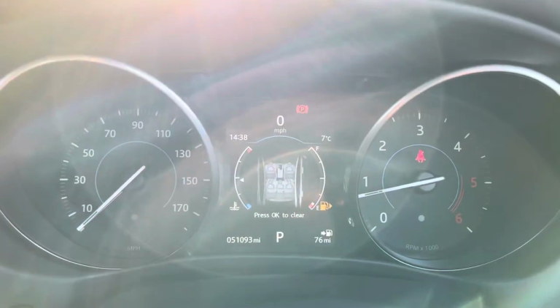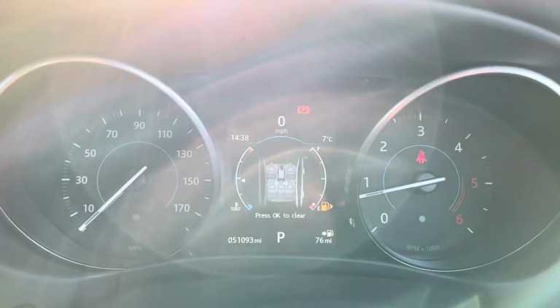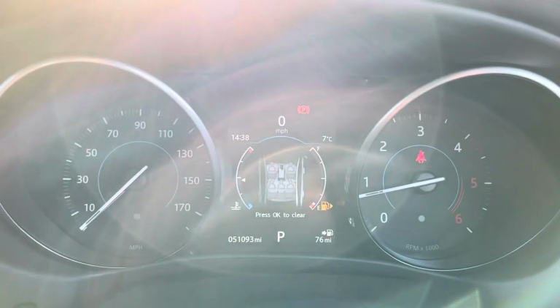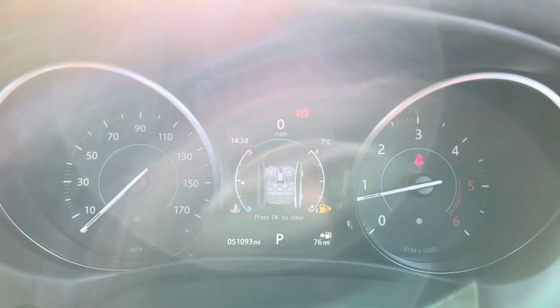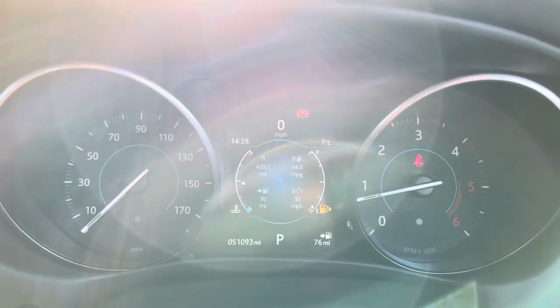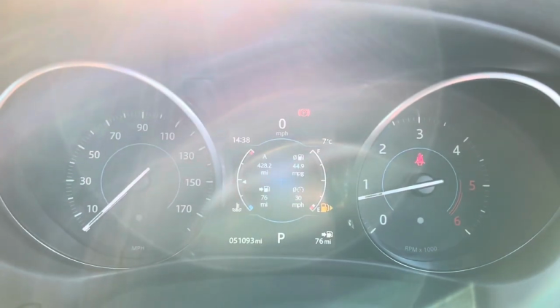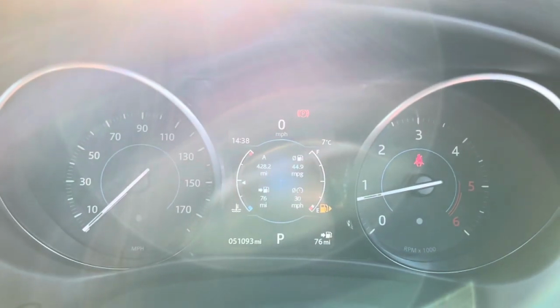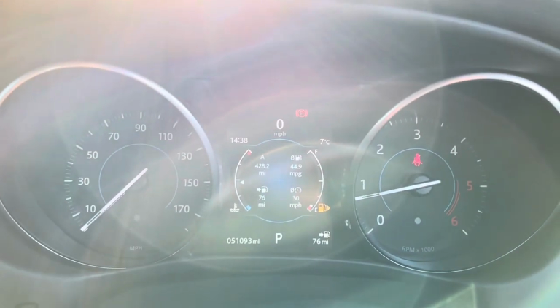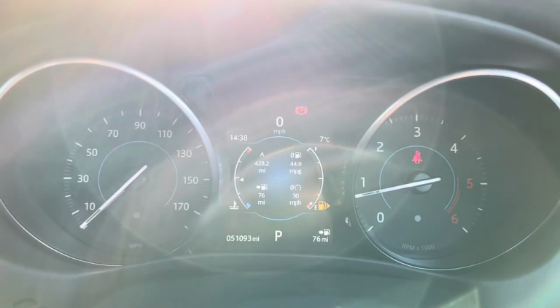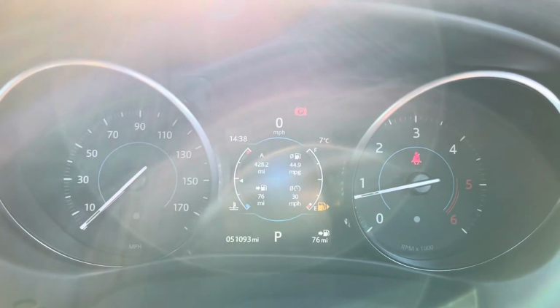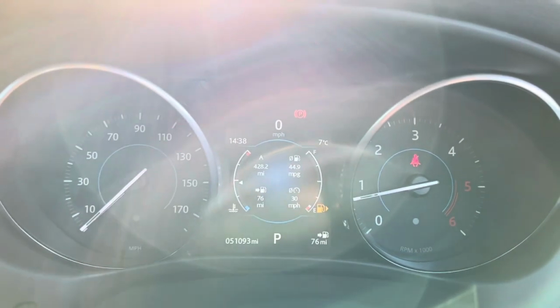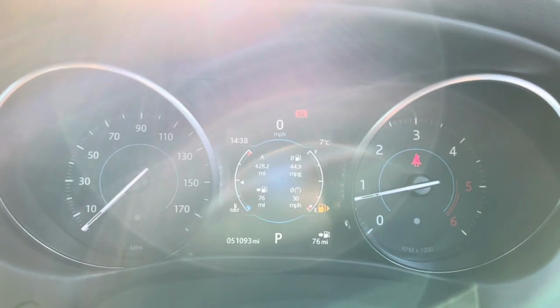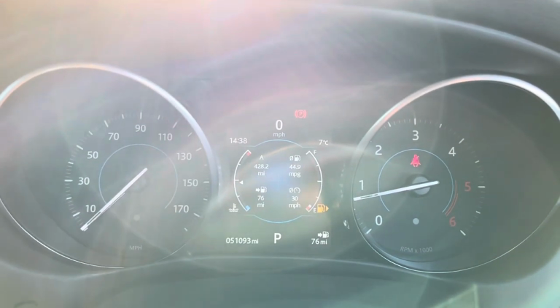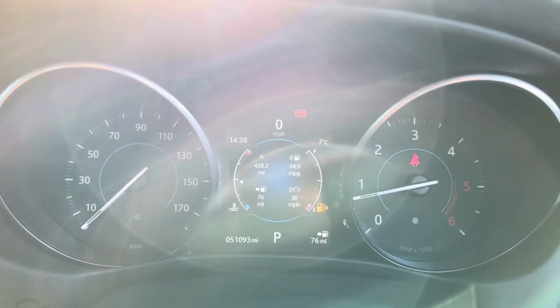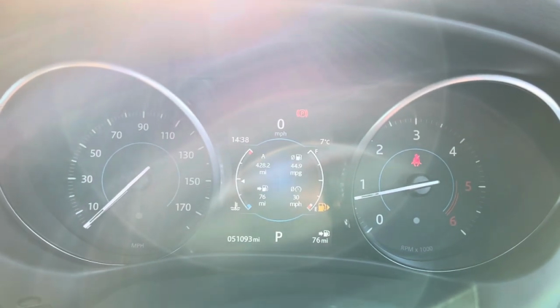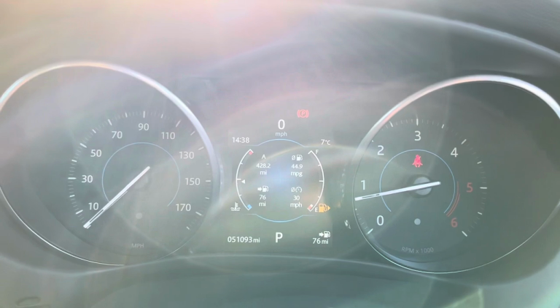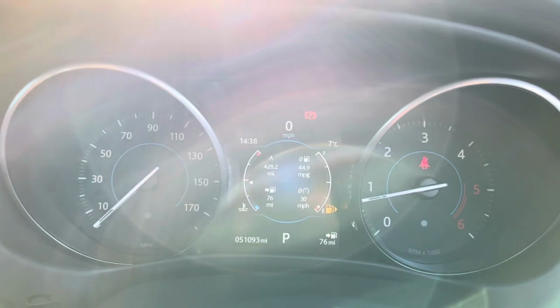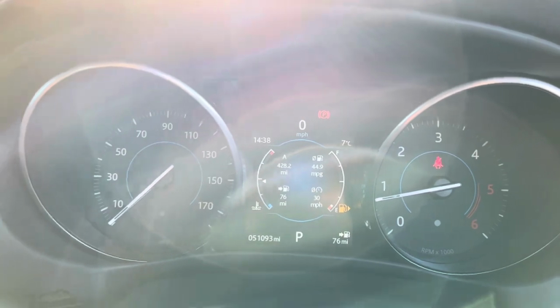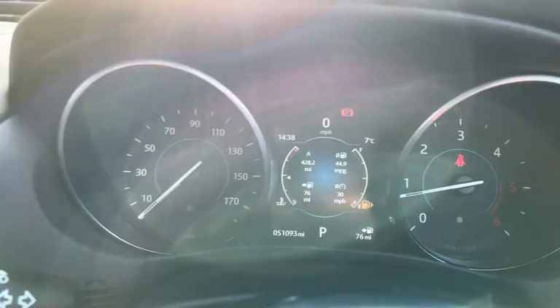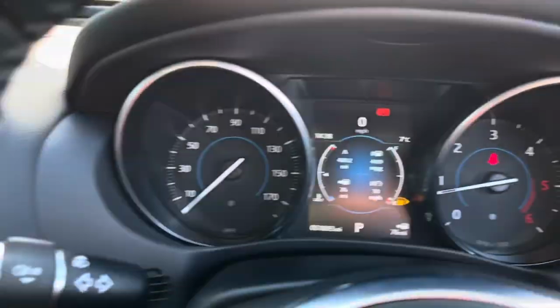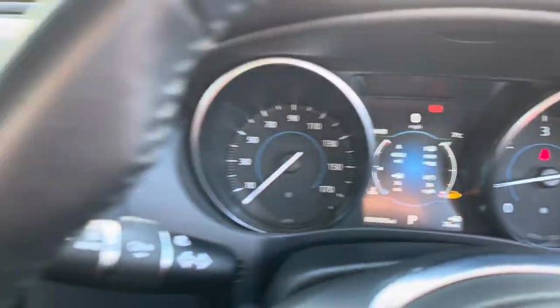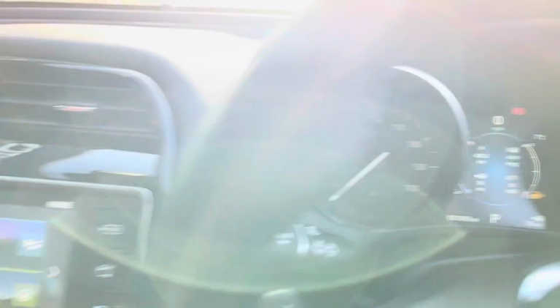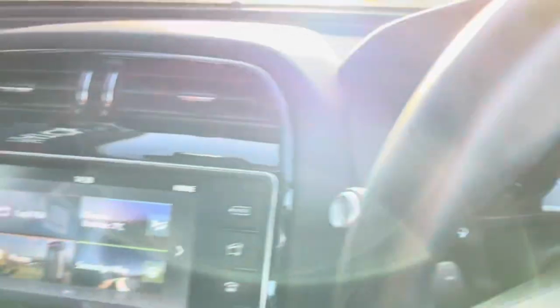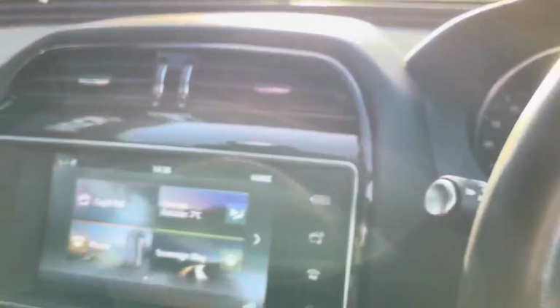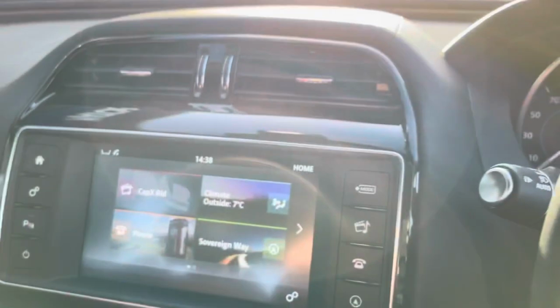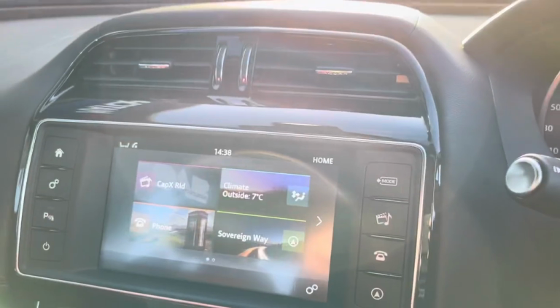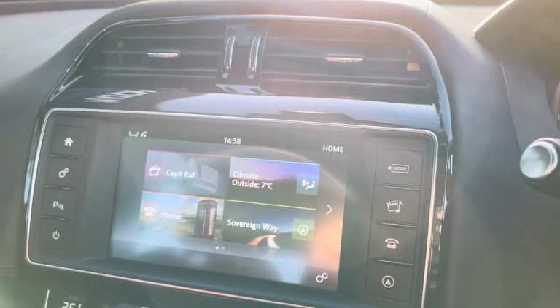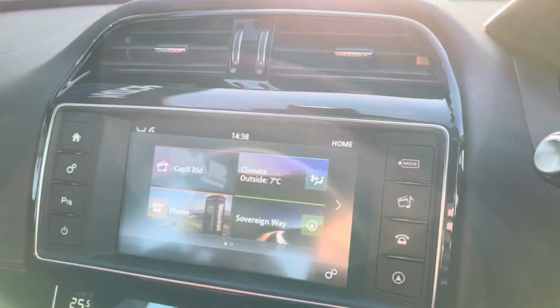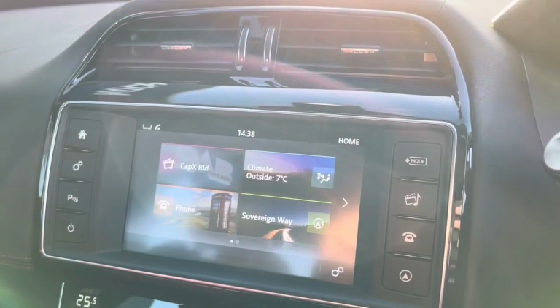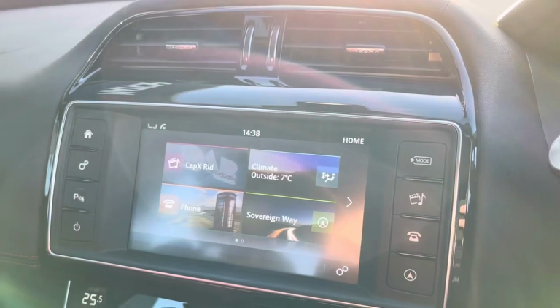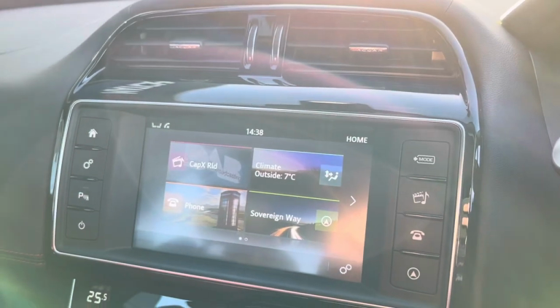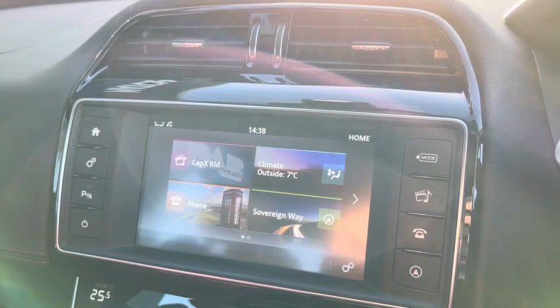There's a nice trip computer here in the middle which will show you your miles per gallon and your exact mileage on screen and things like that.